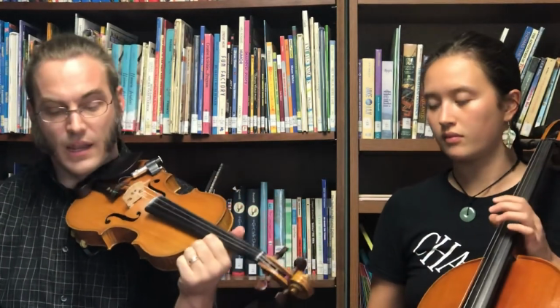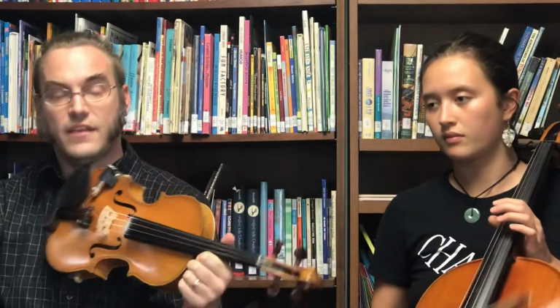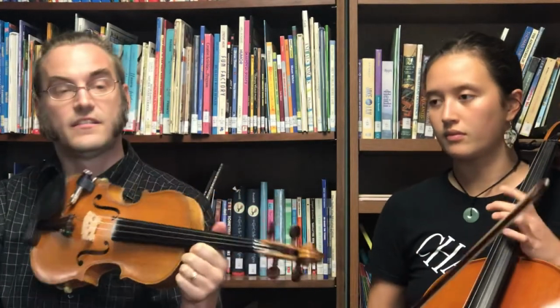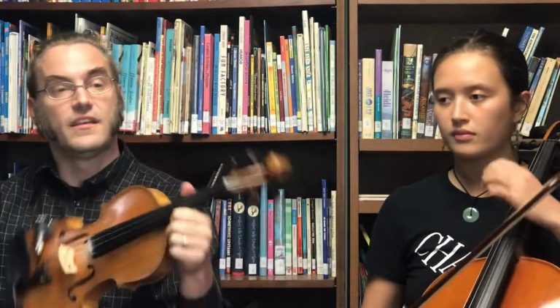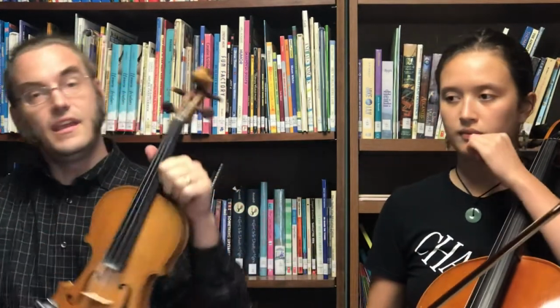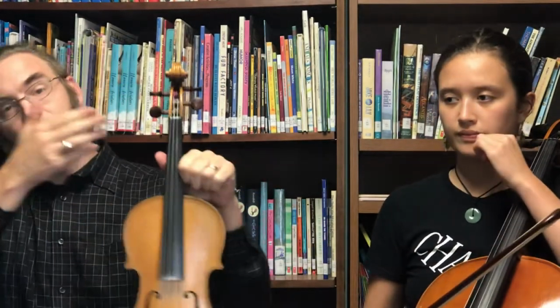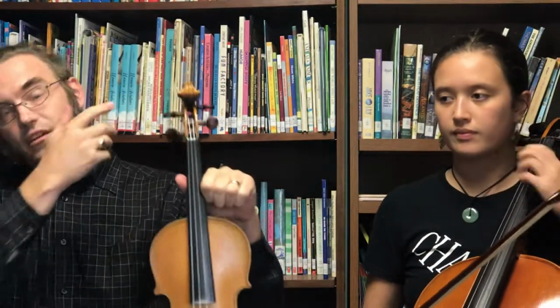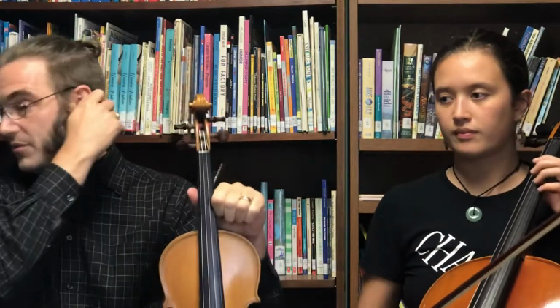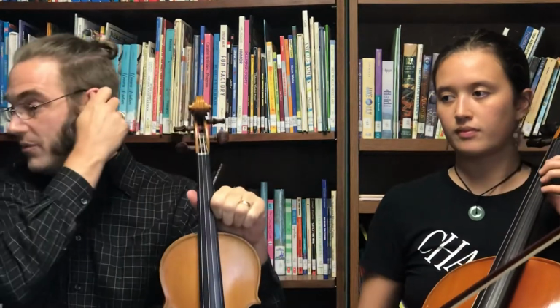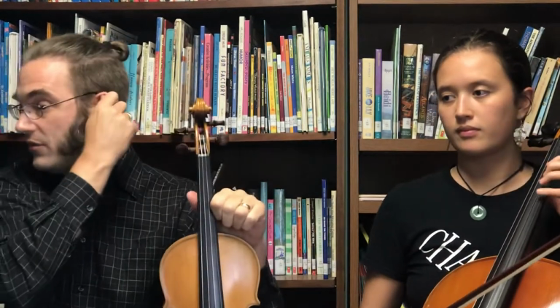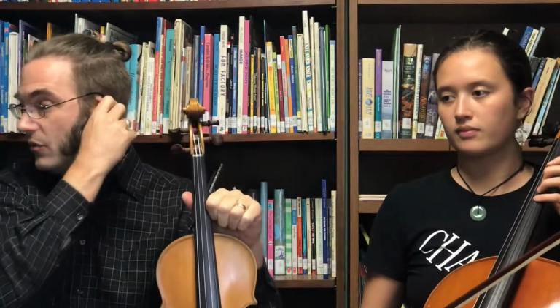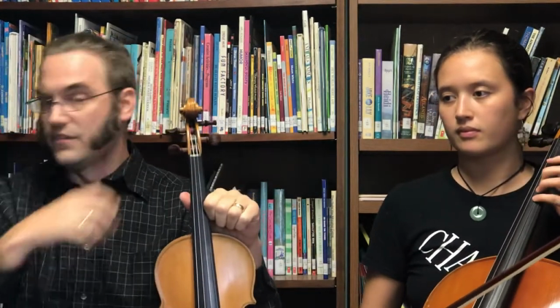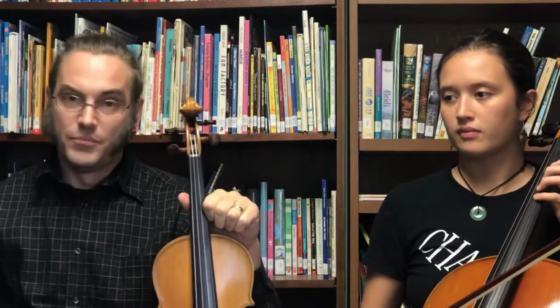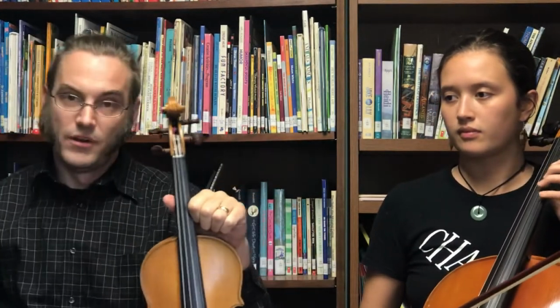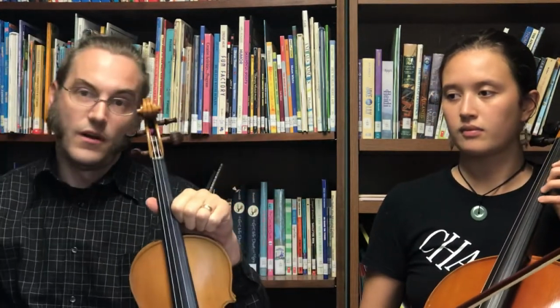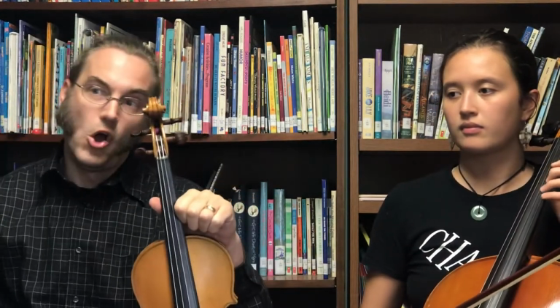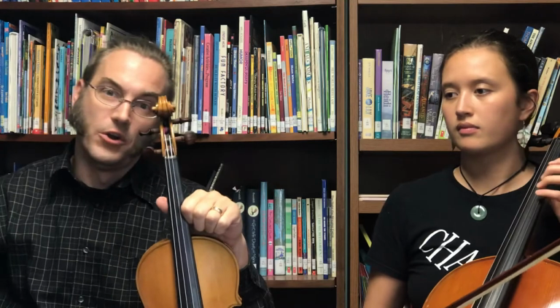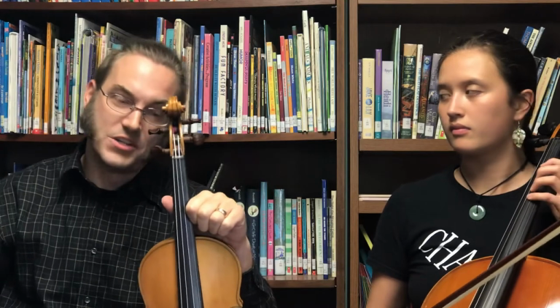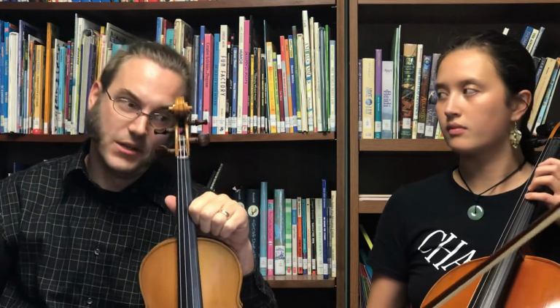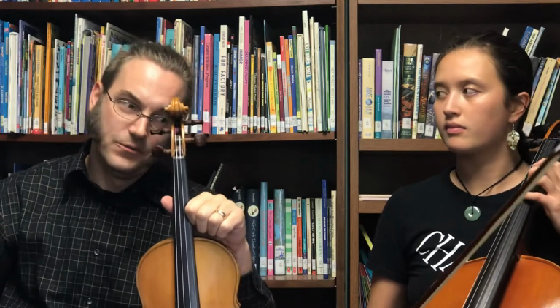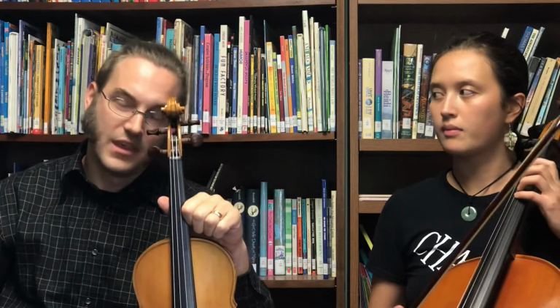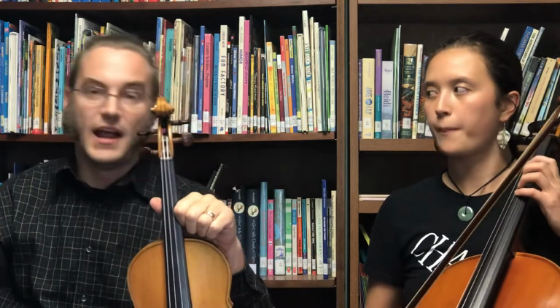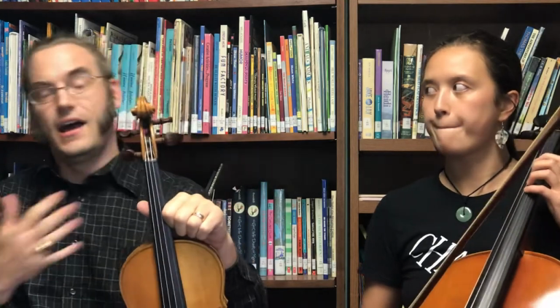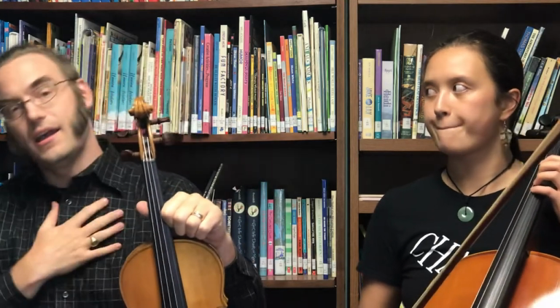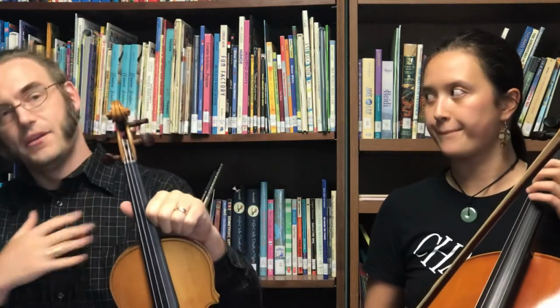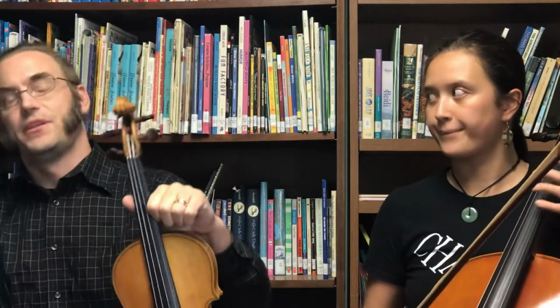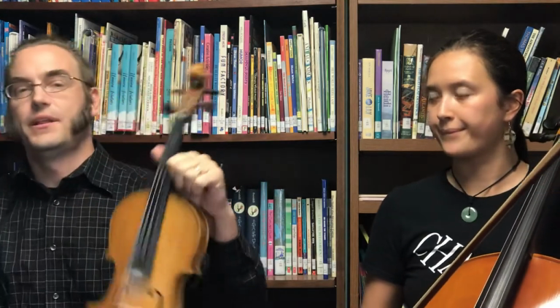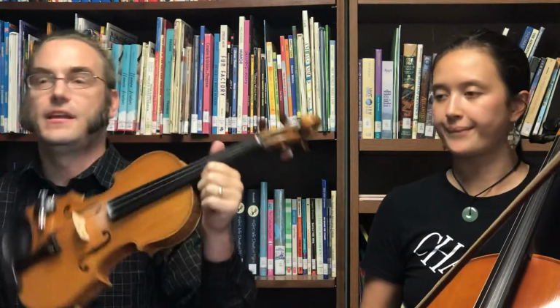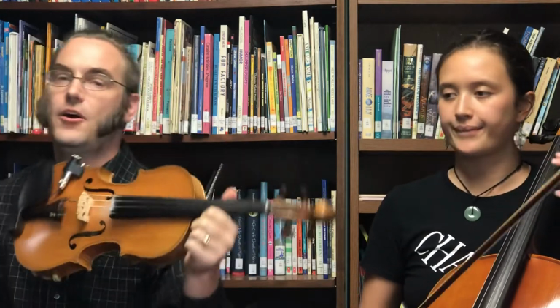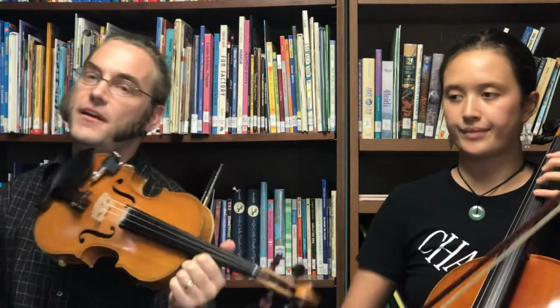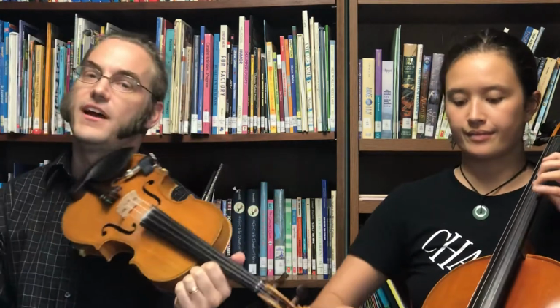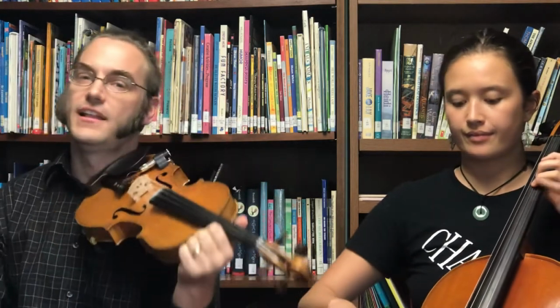Last, Eve is gonna play part two or the fiddle part on her cello and I'm gonna play the melody on my violin.